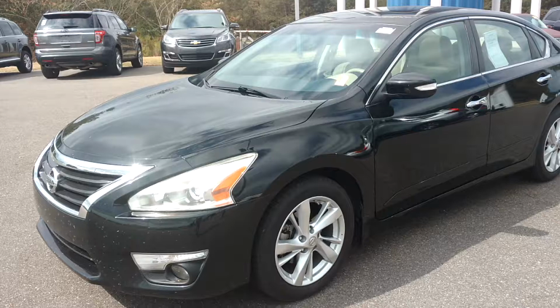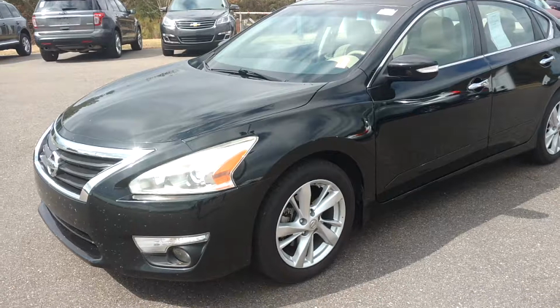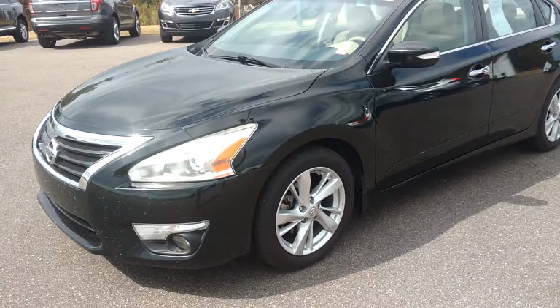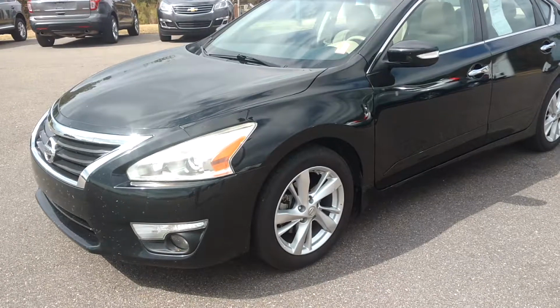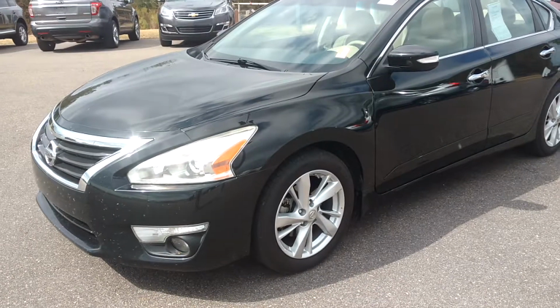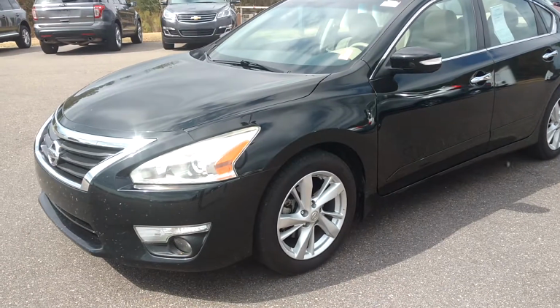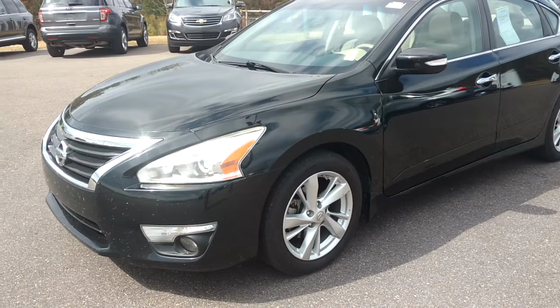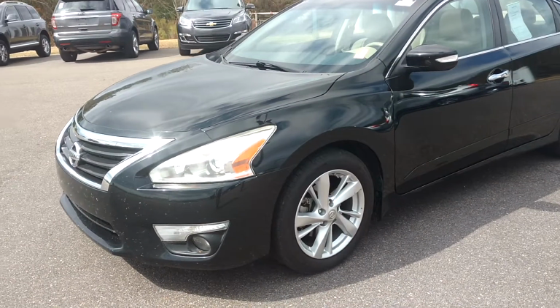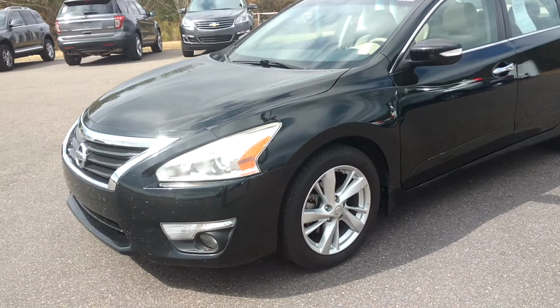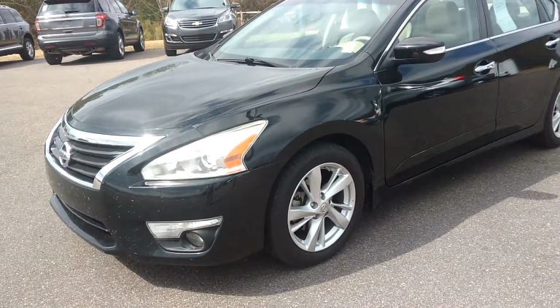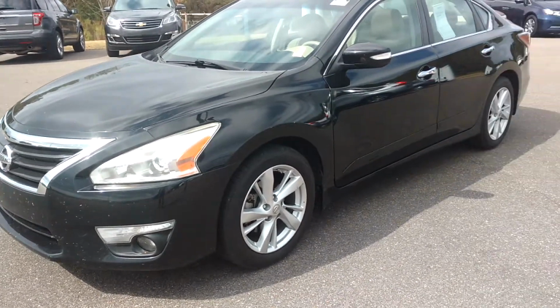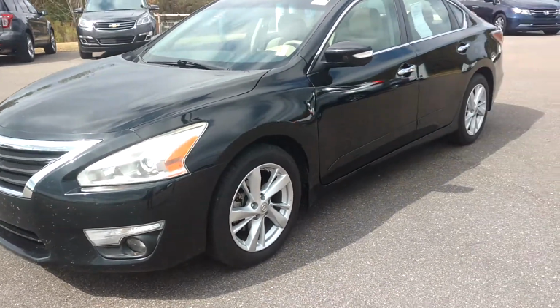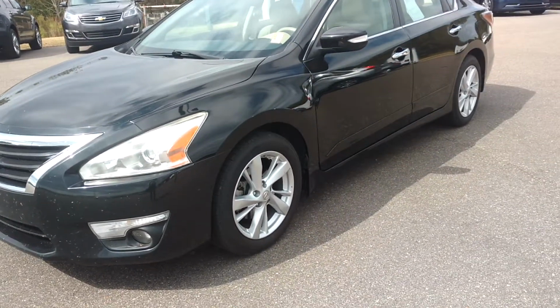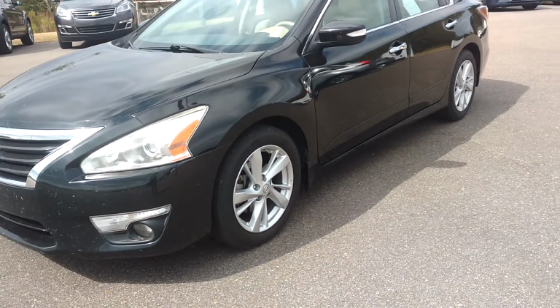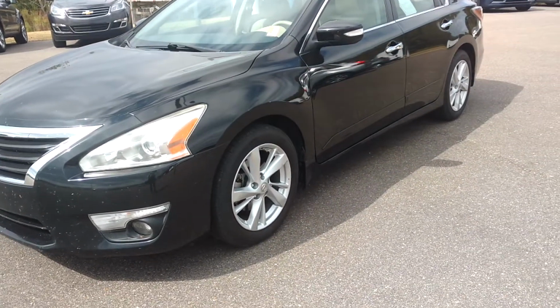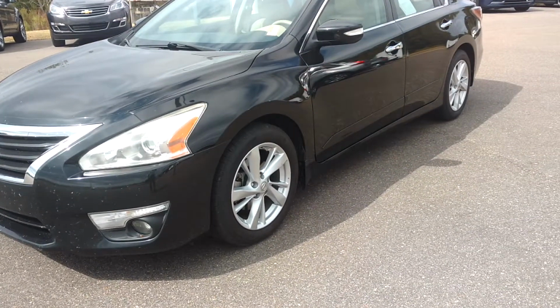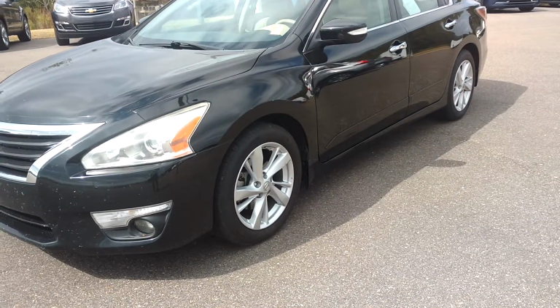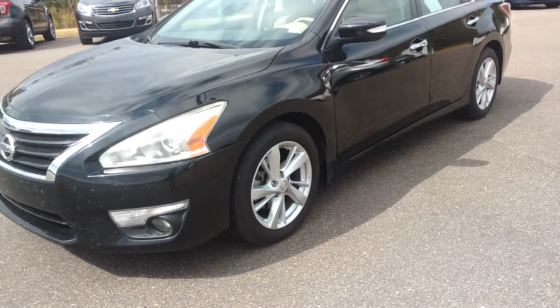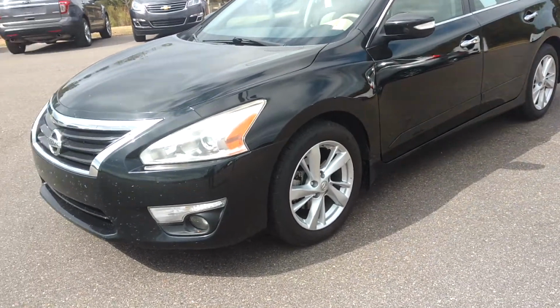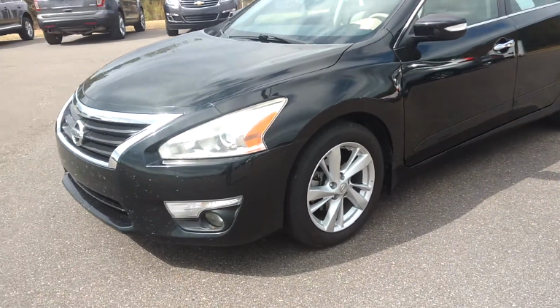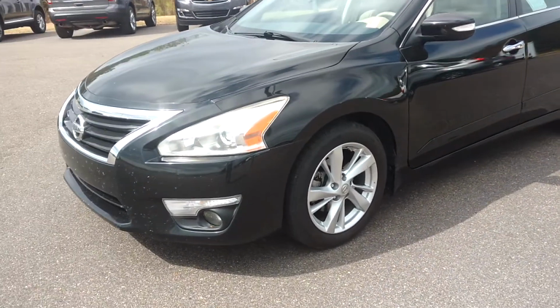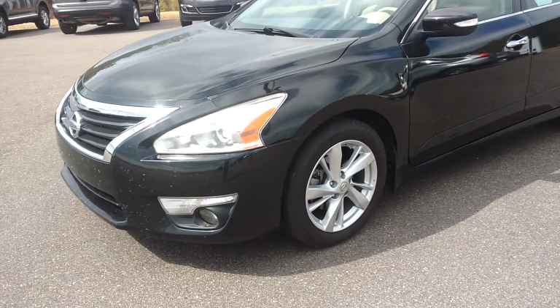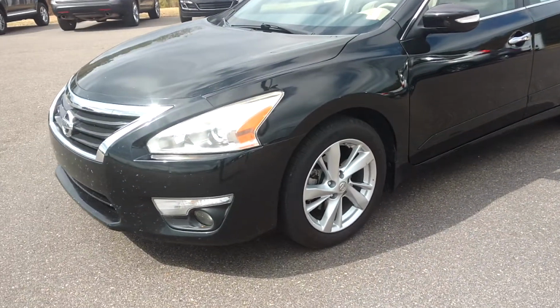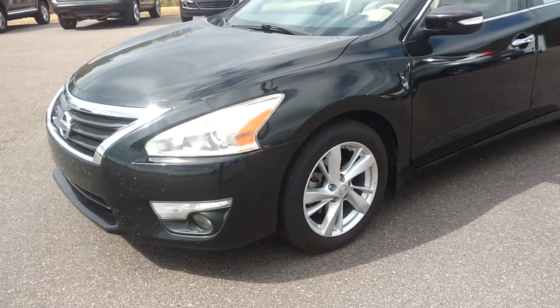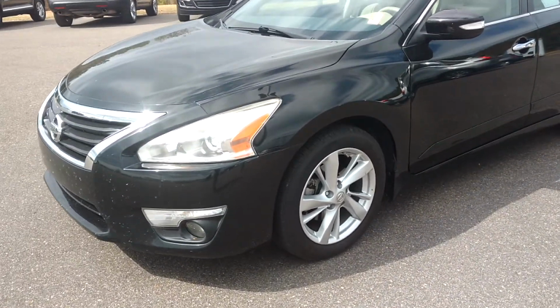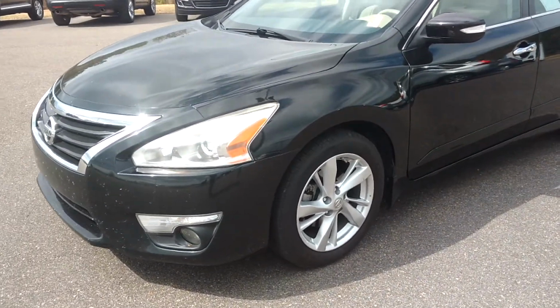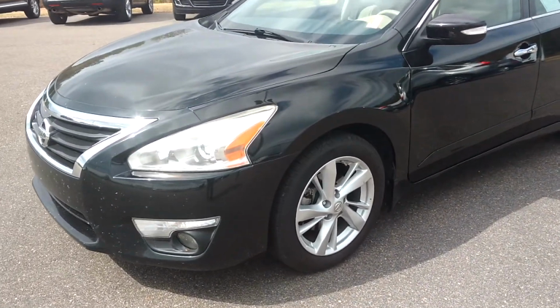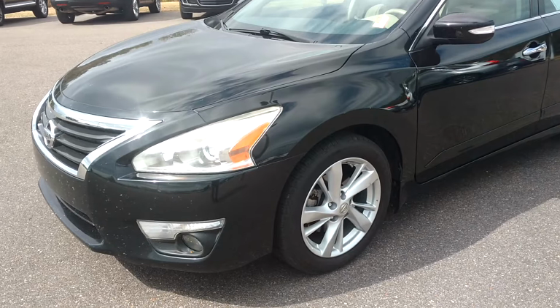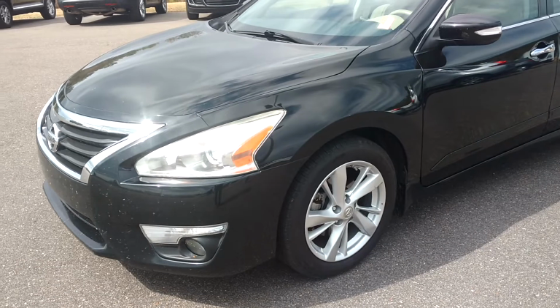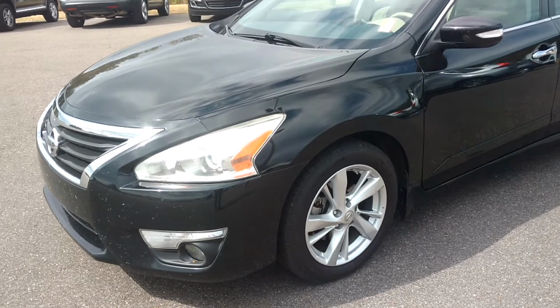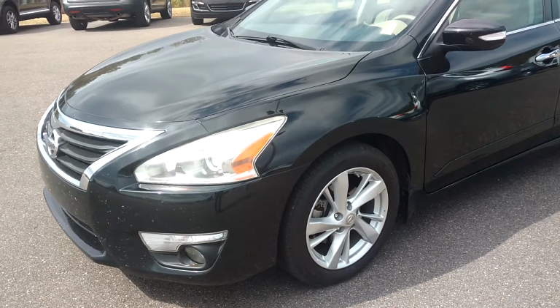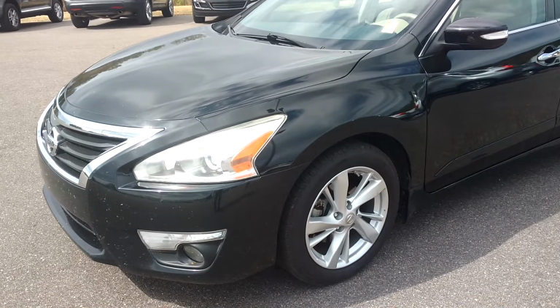Robert coming to you from Sam Boswell Honda. This is a 2014 Nissan Altima SL.